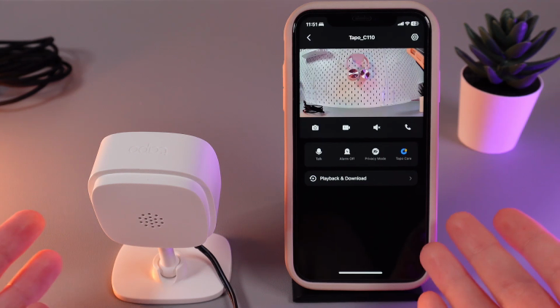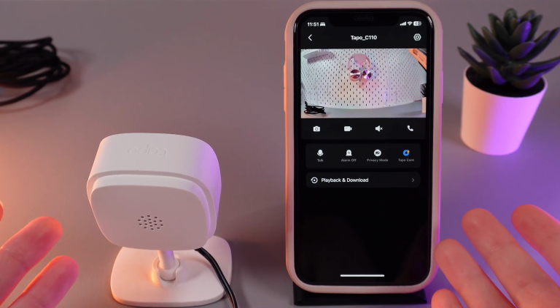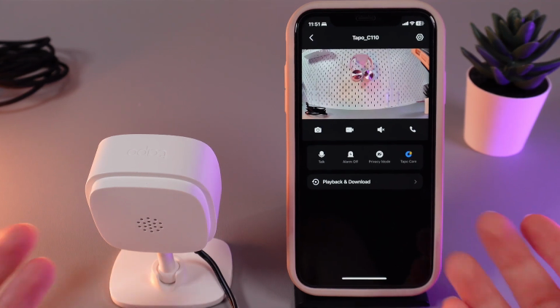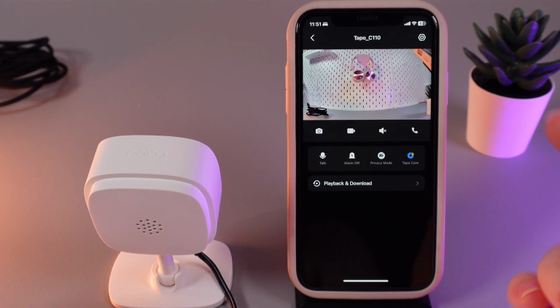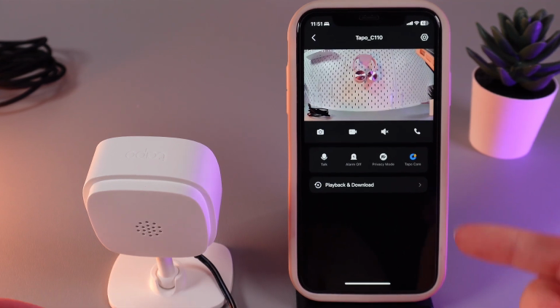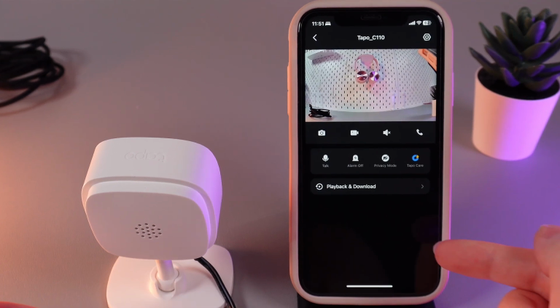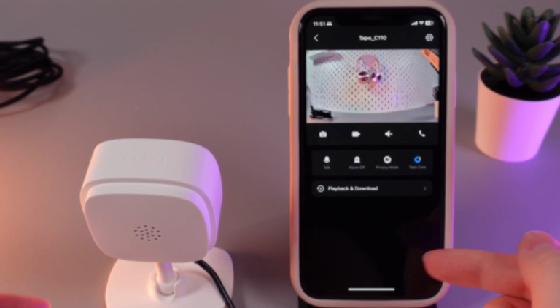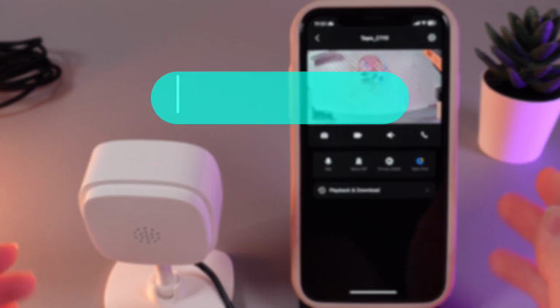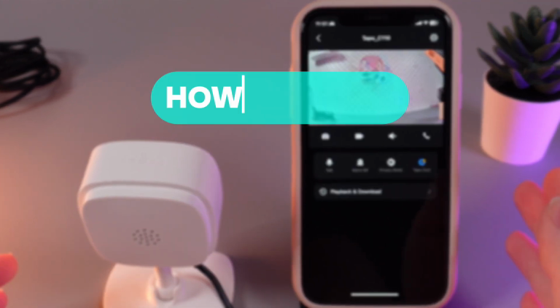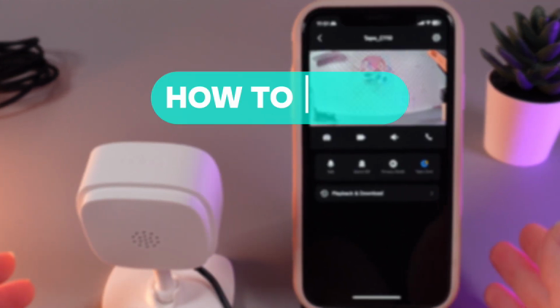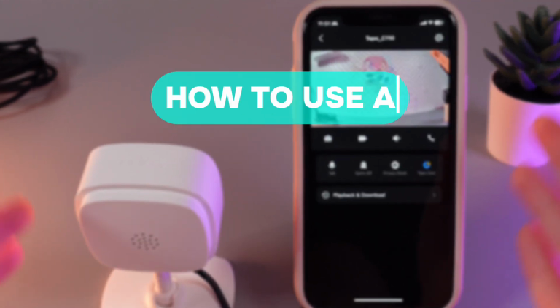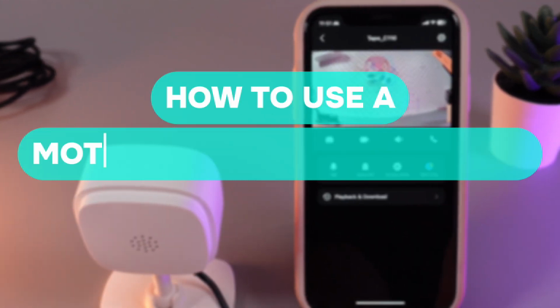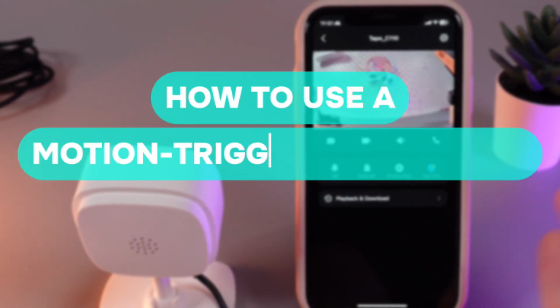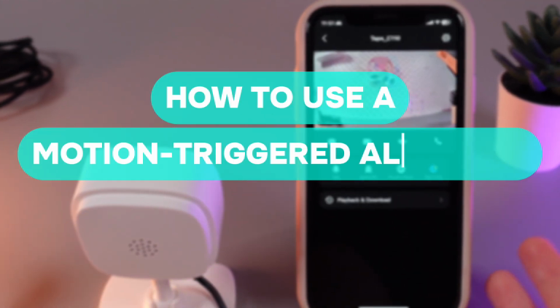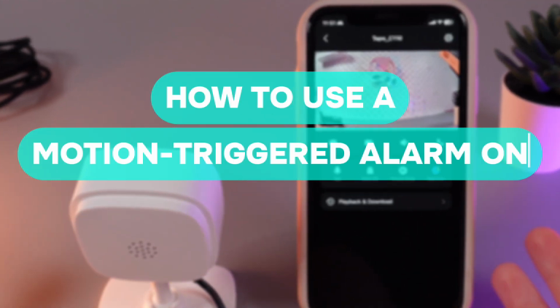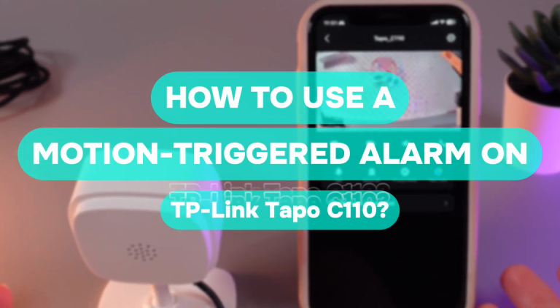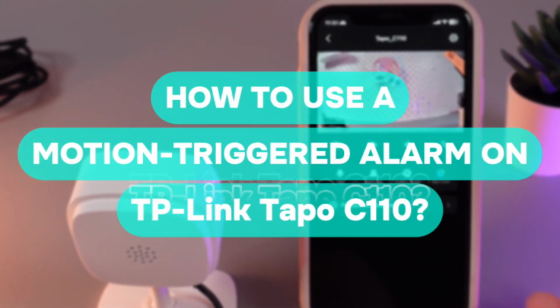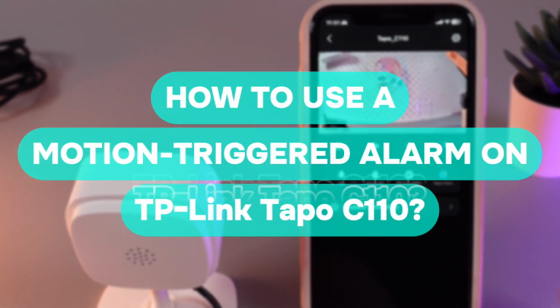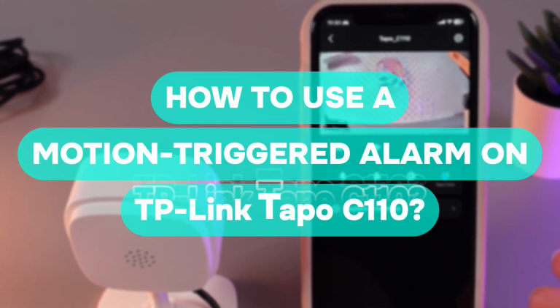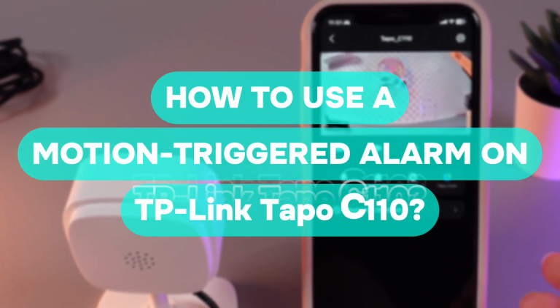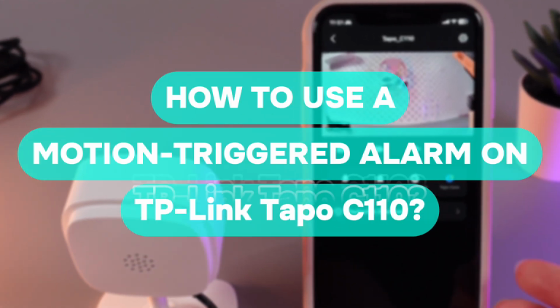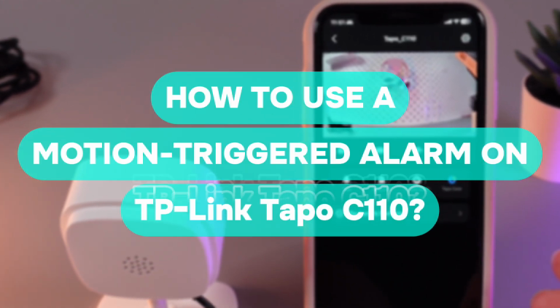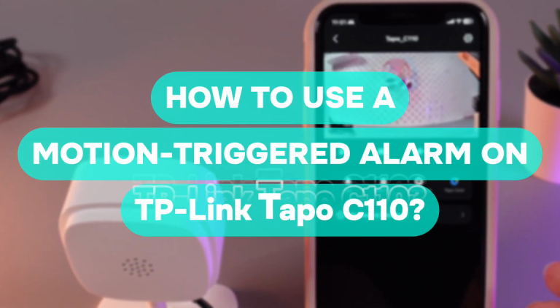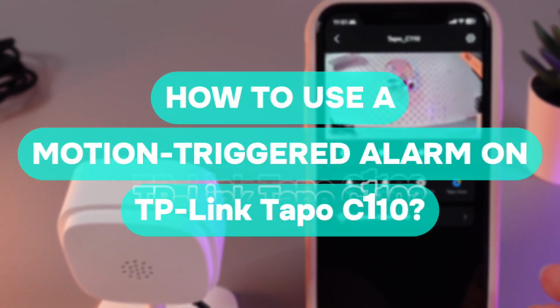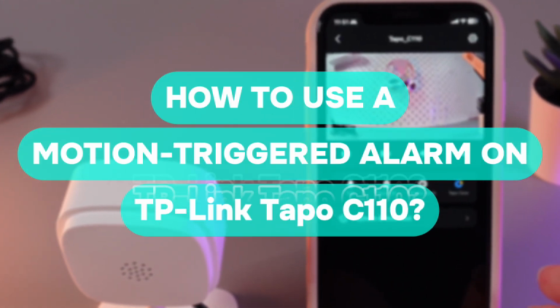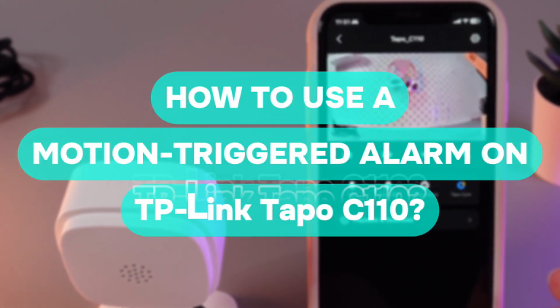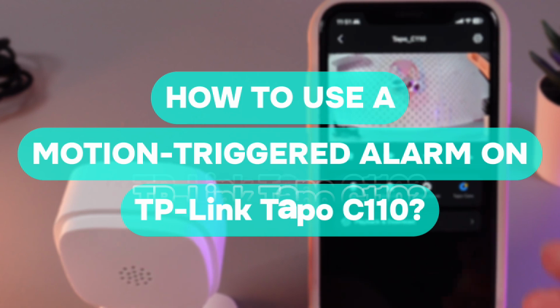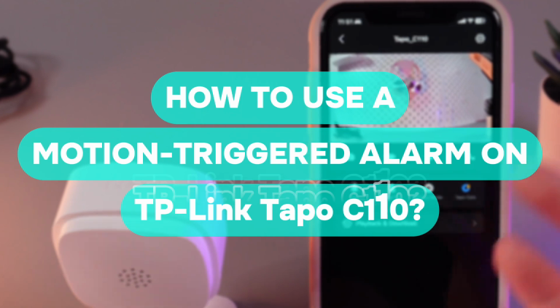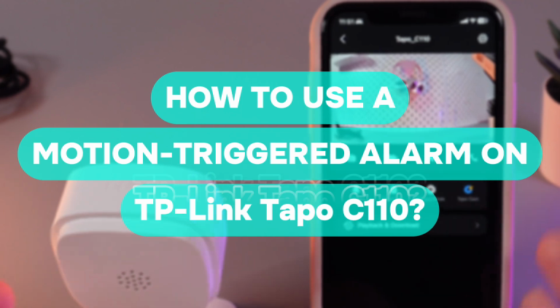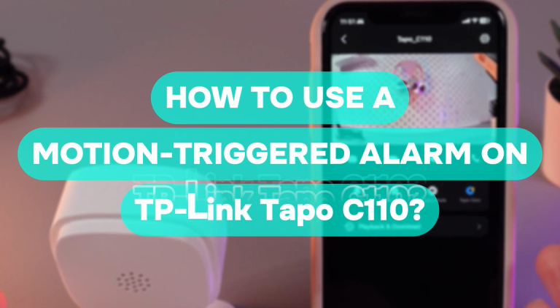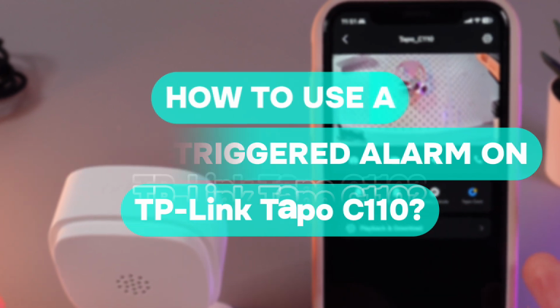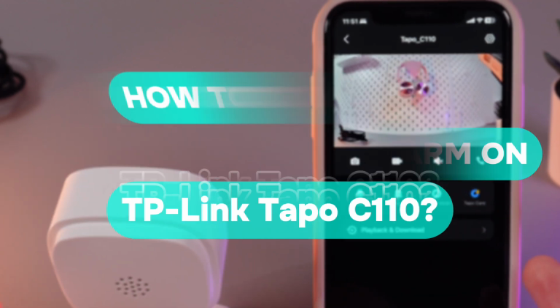Hi there! In today's video I'll show you how to set up the alarm on your TP-Link TAPO C110. Let's get started.